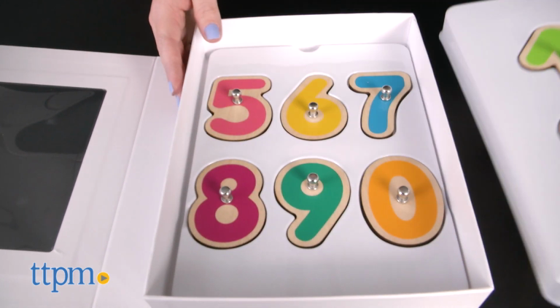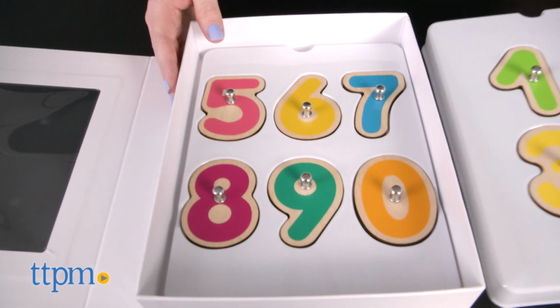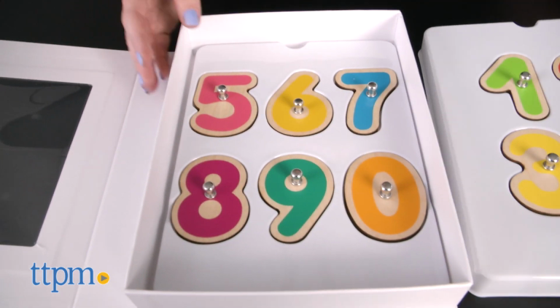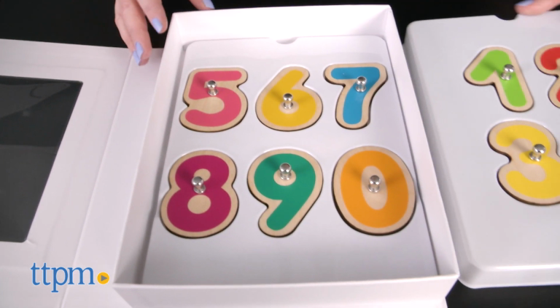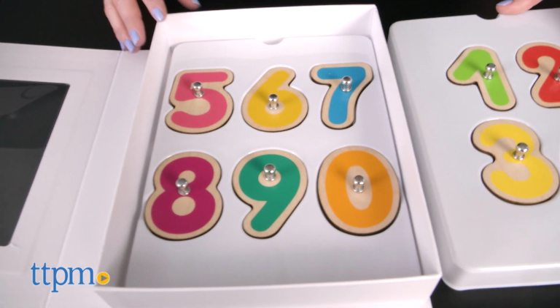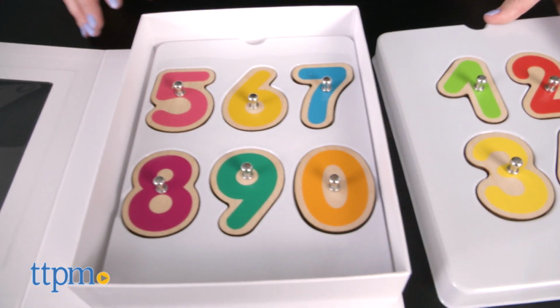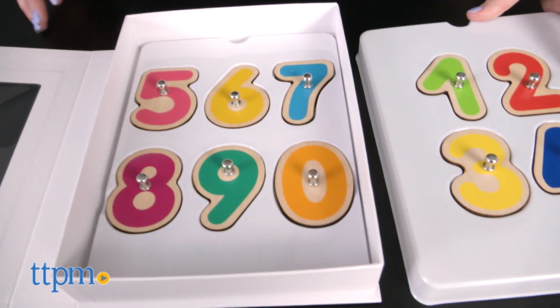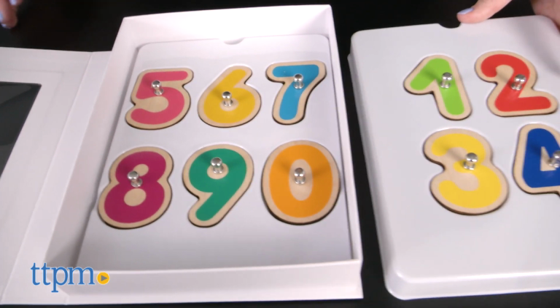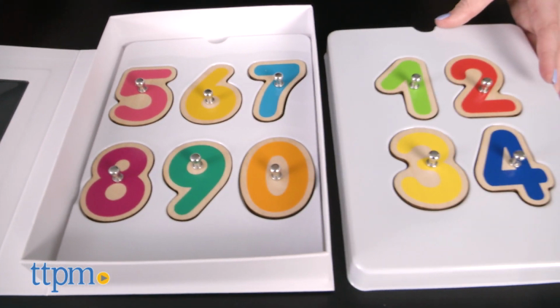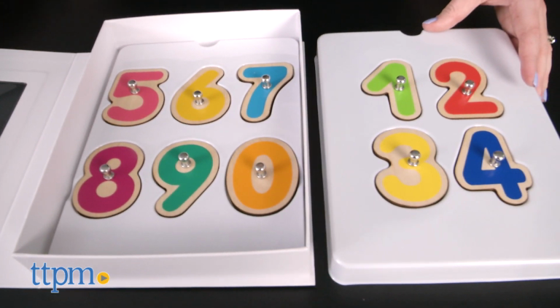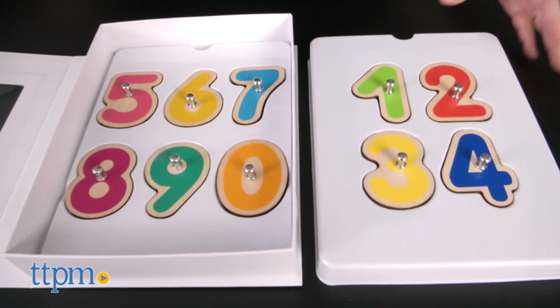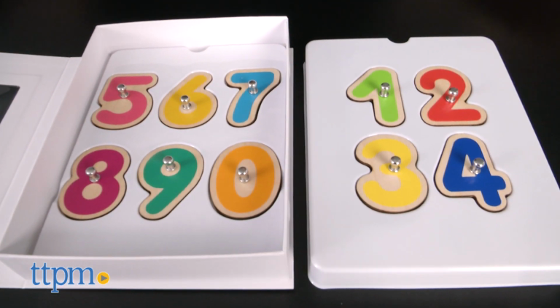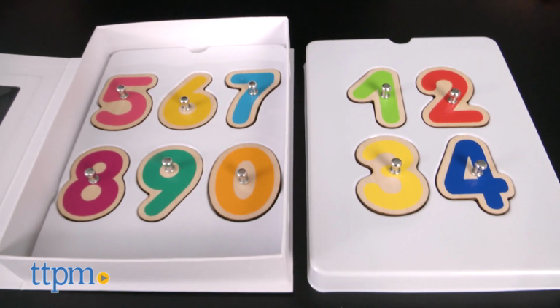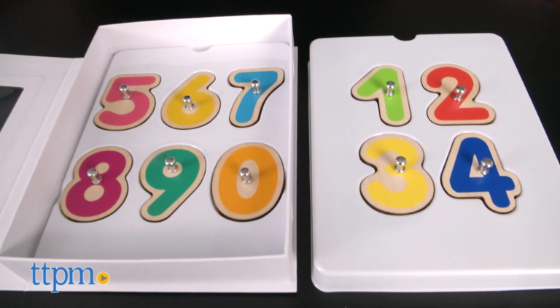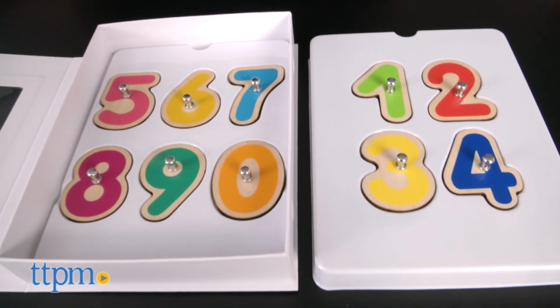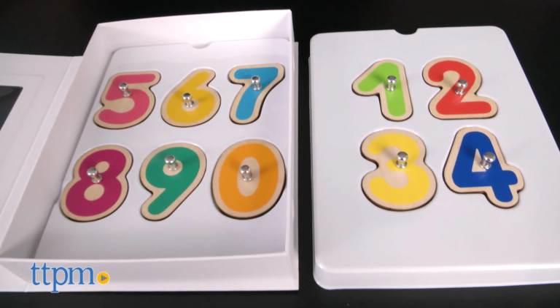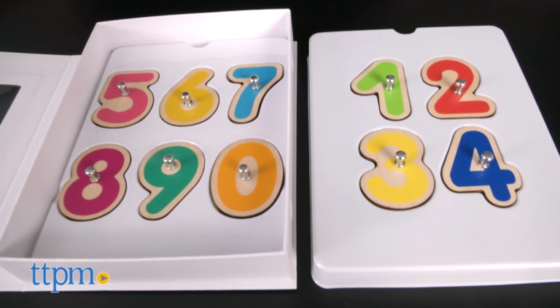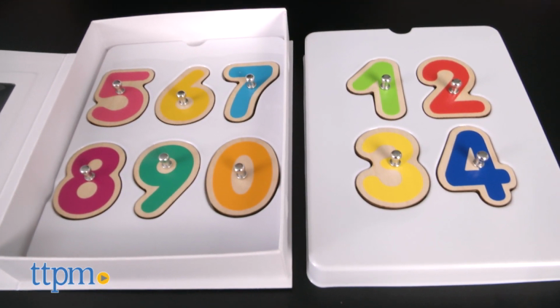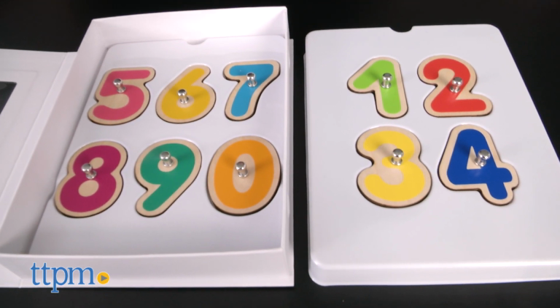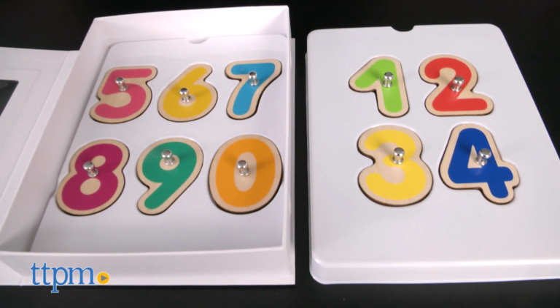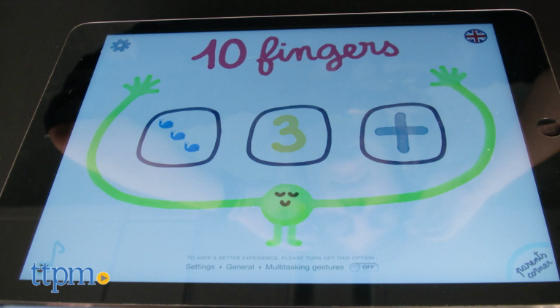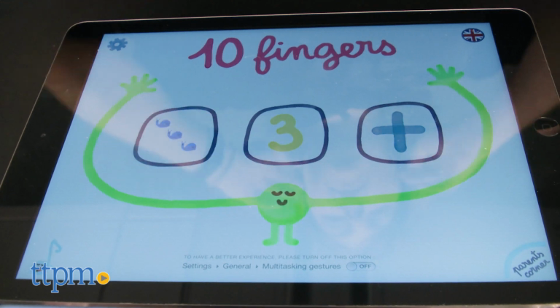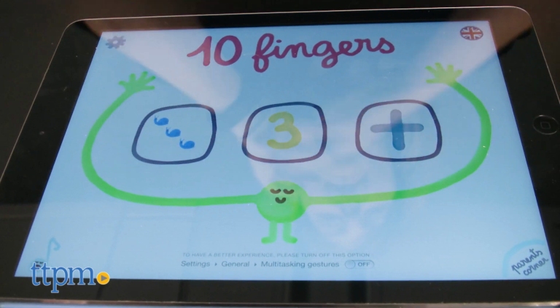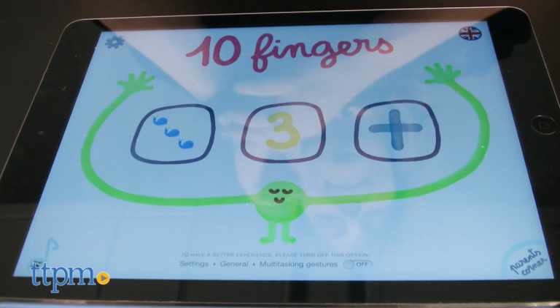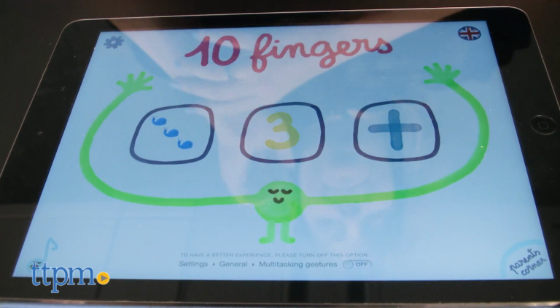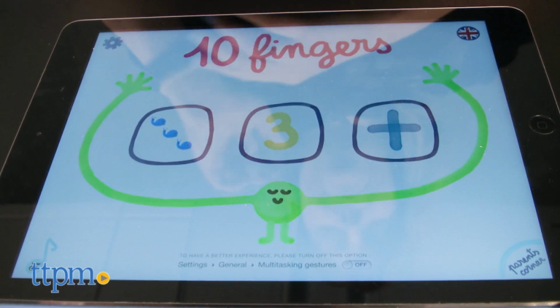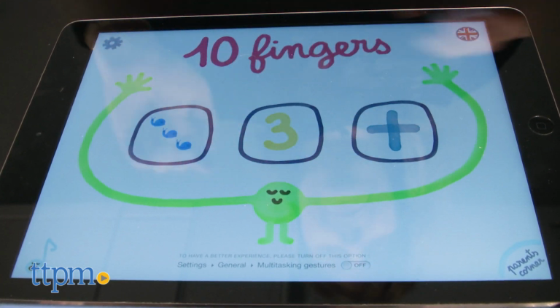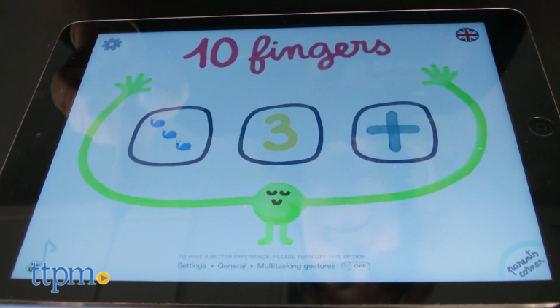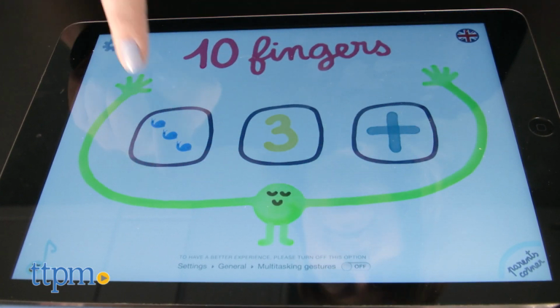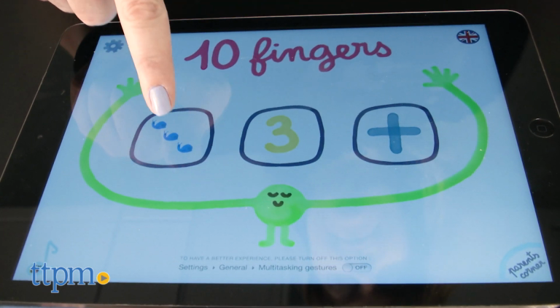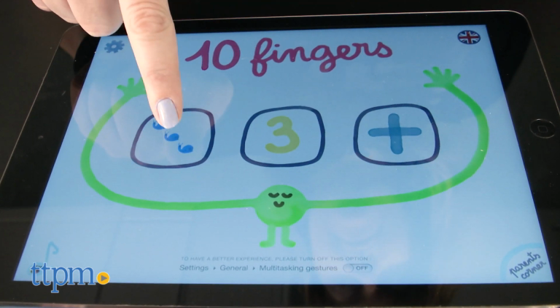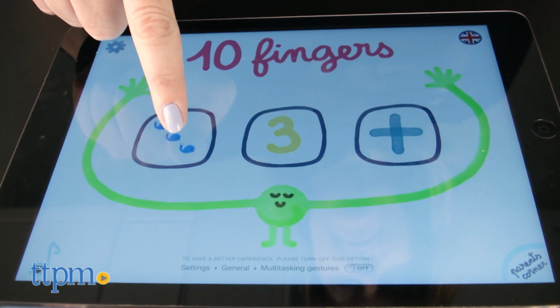The apps are available for iOS and Android tablets. You open an app, place a number on the screen, and start playing.